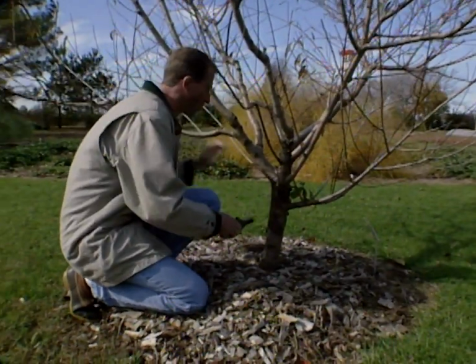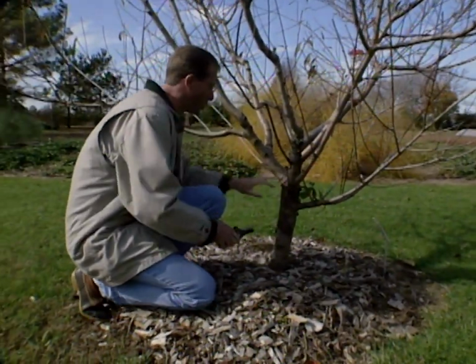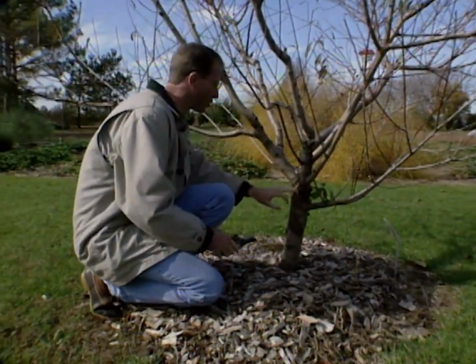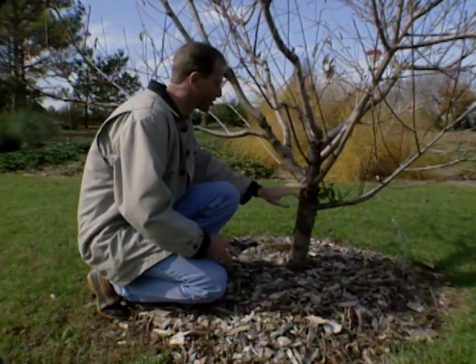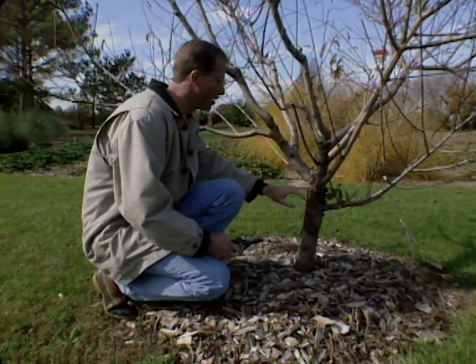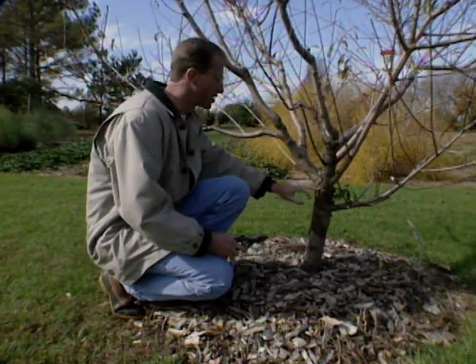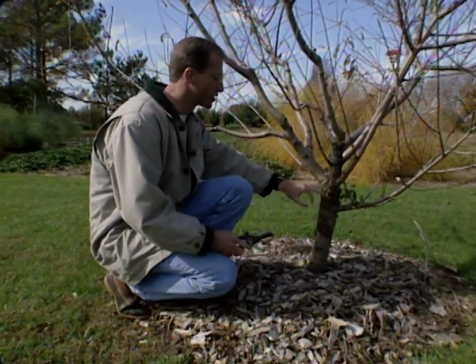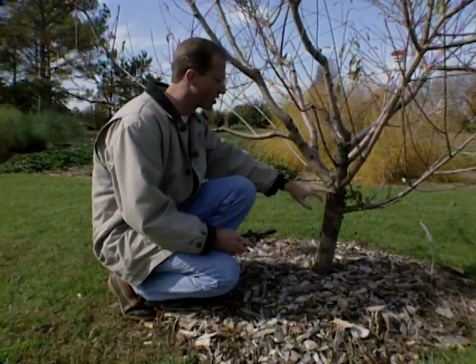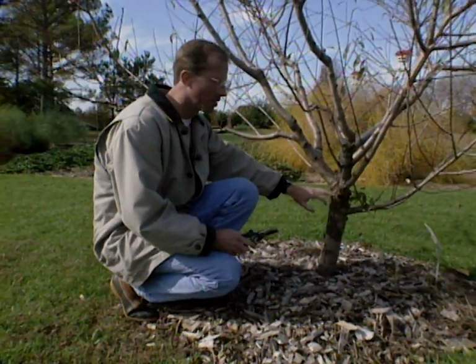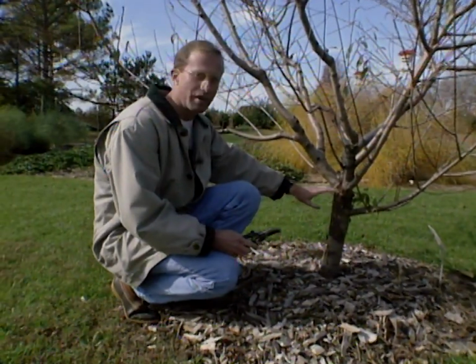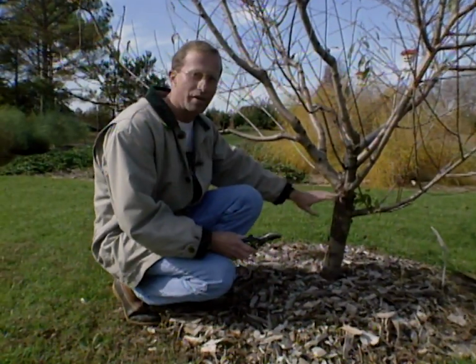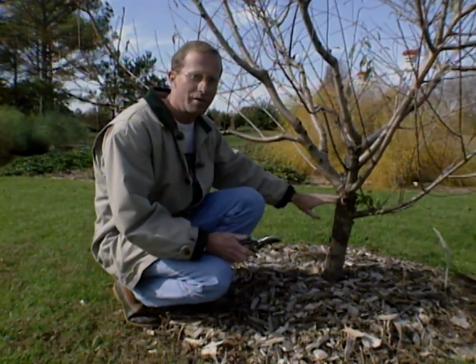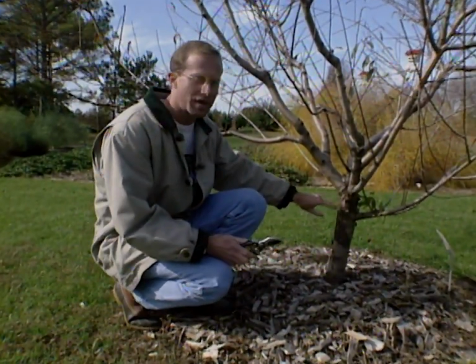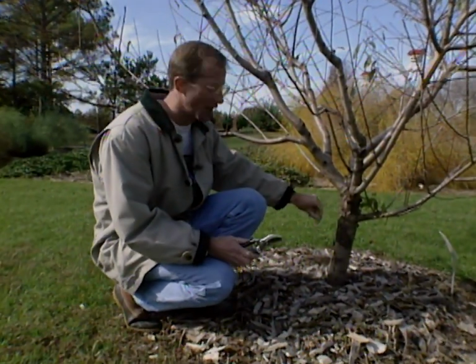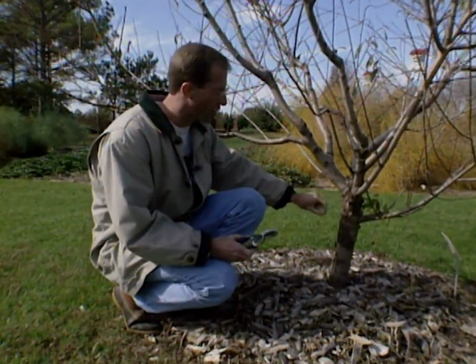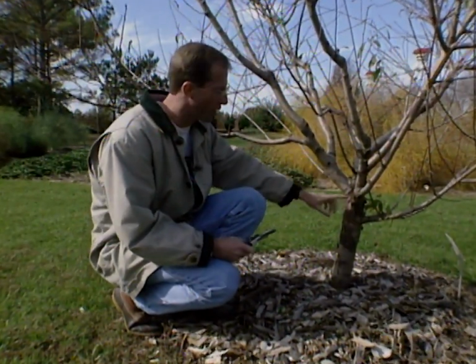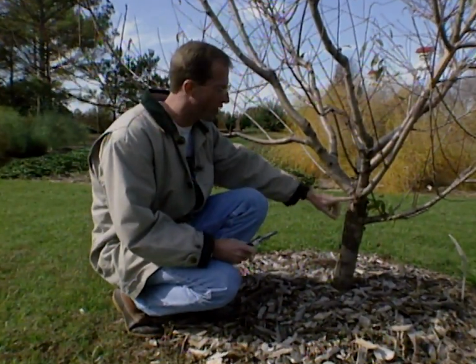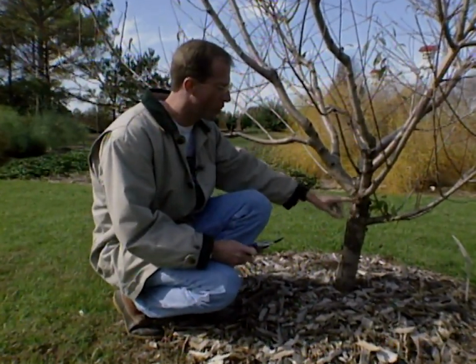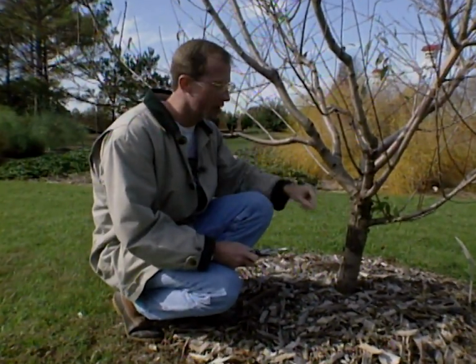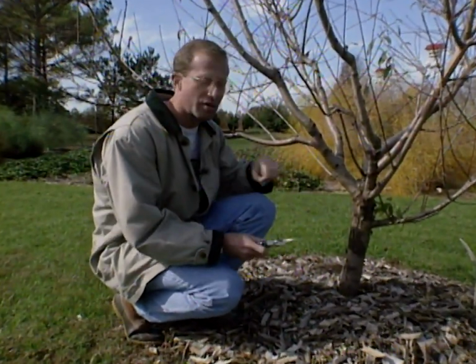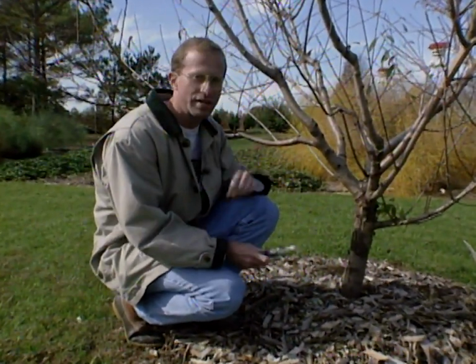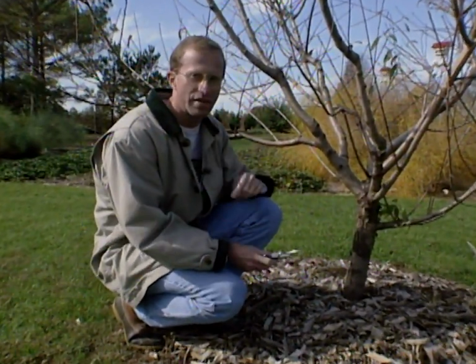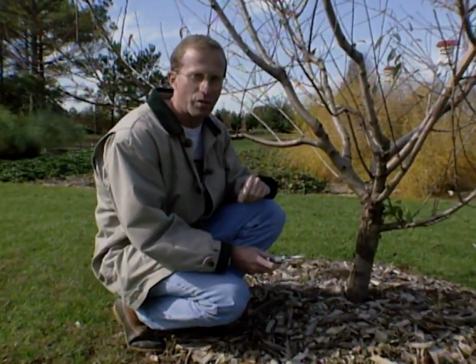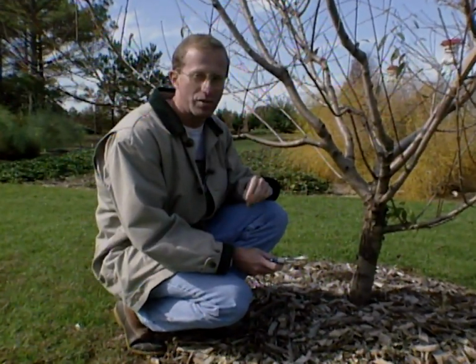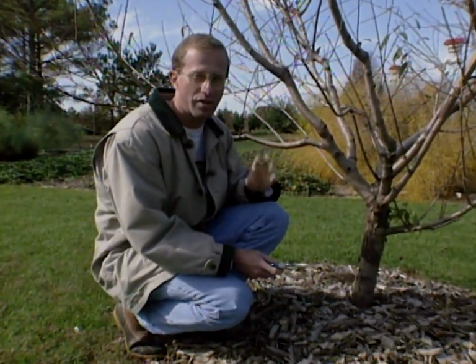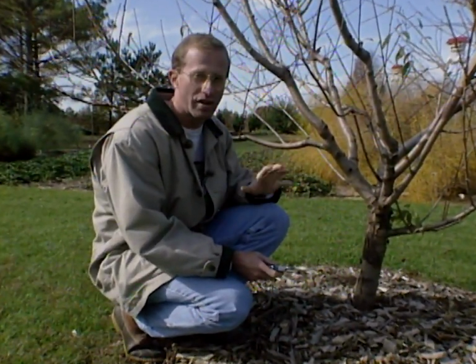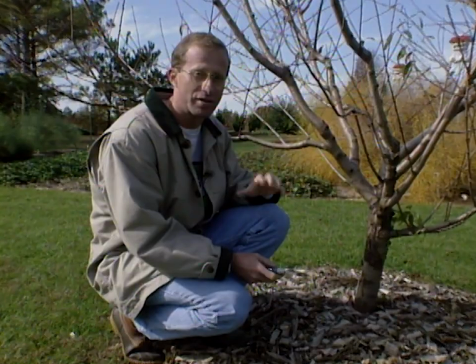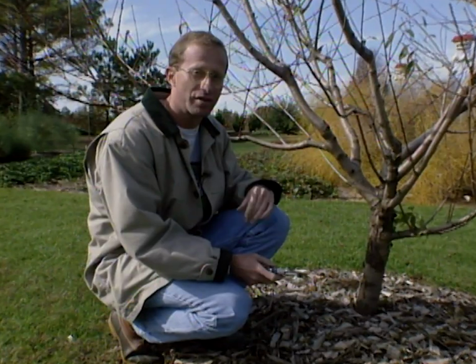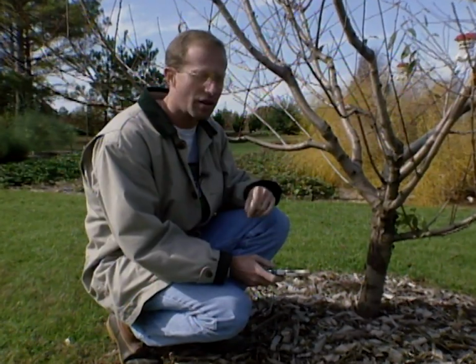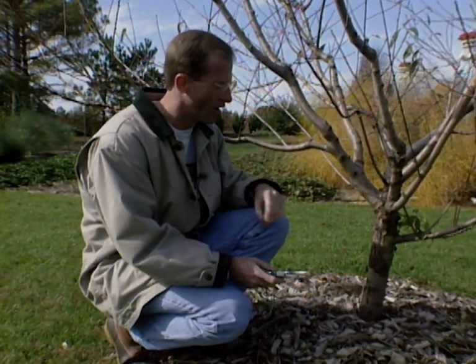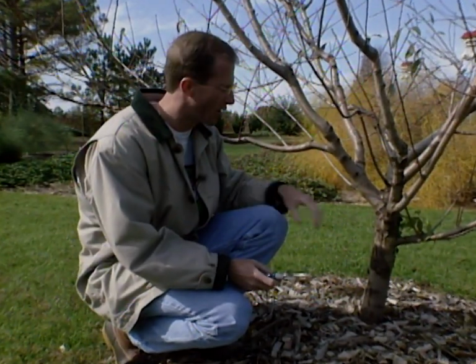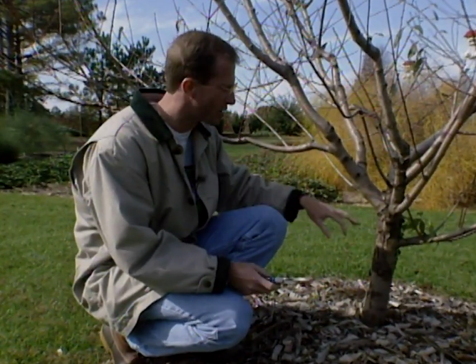We're starting to see a little bit of oozing here on one of our peach trees in our orchard at our studio gardens.